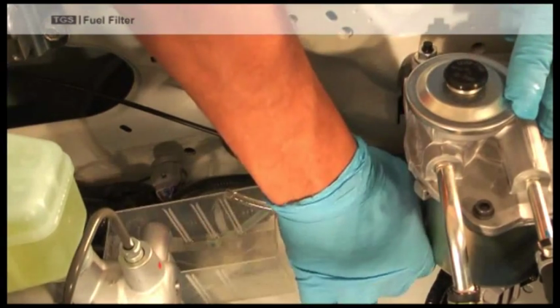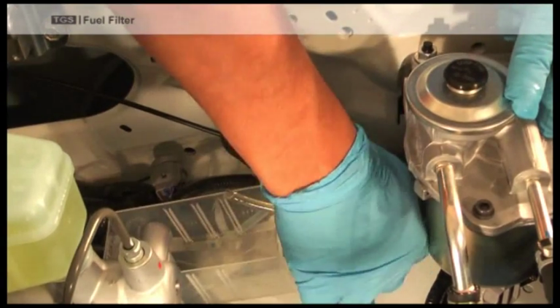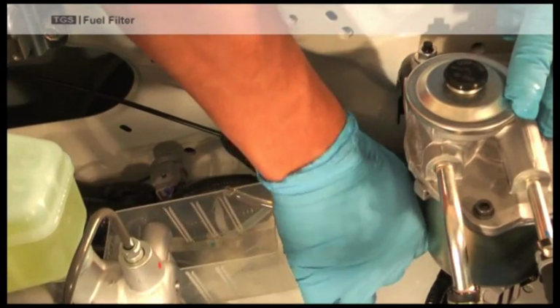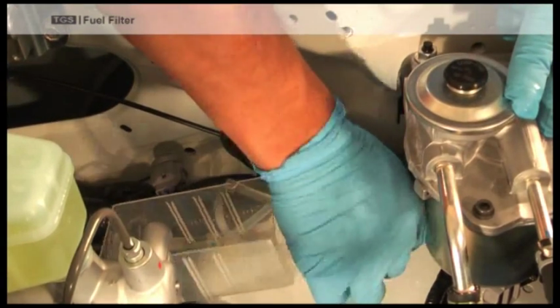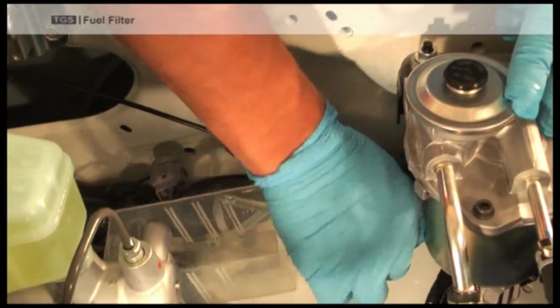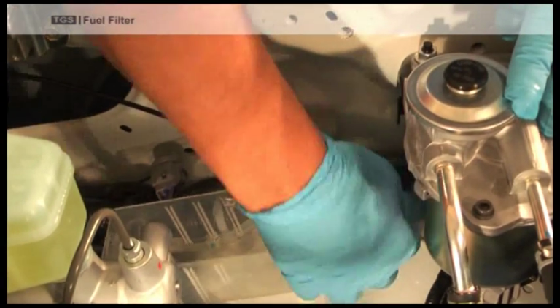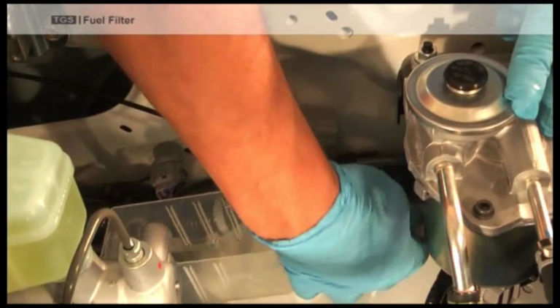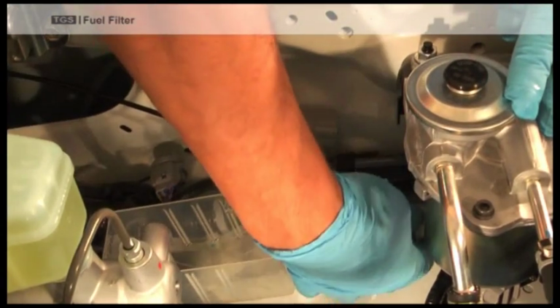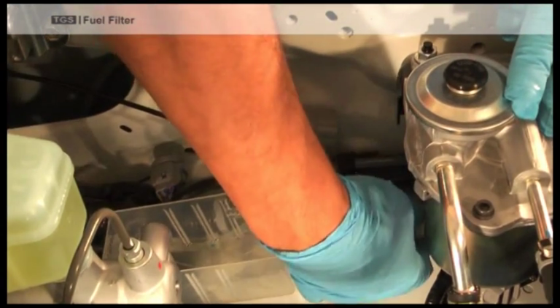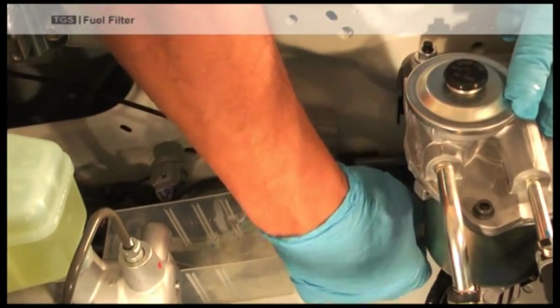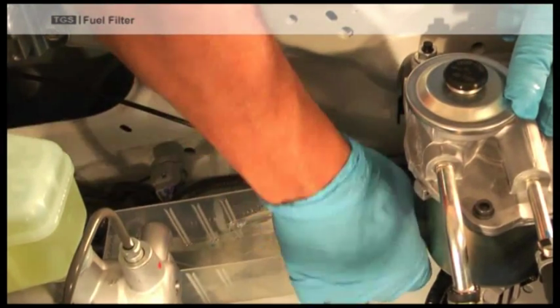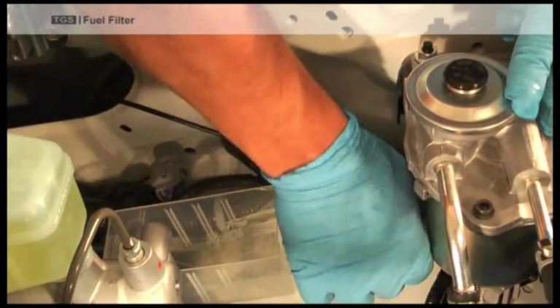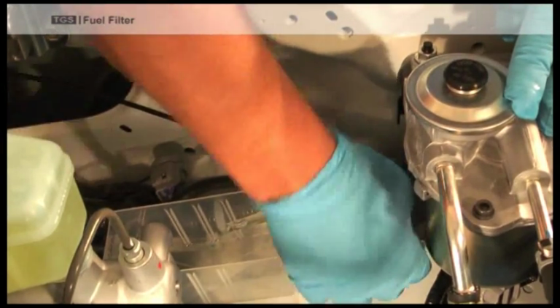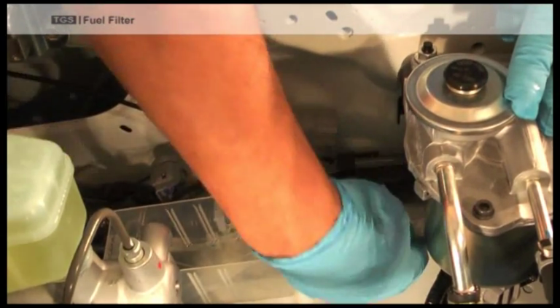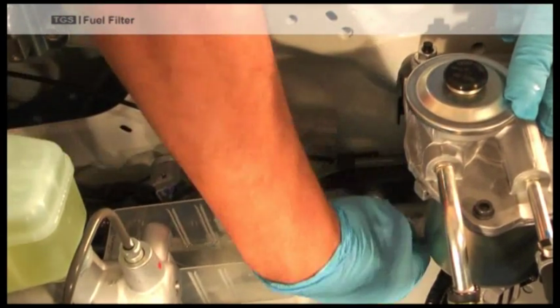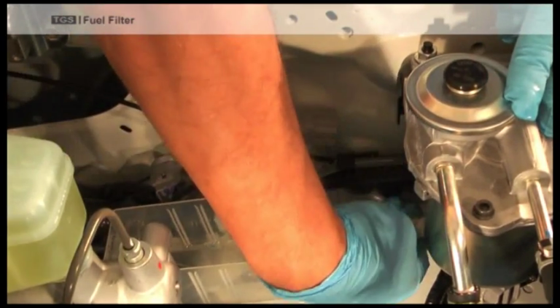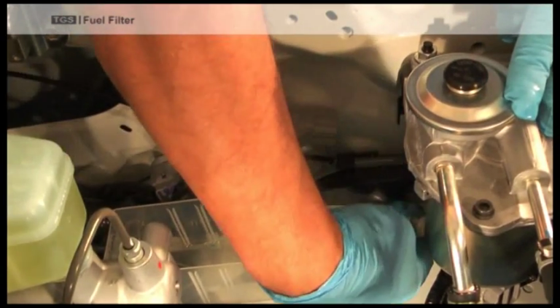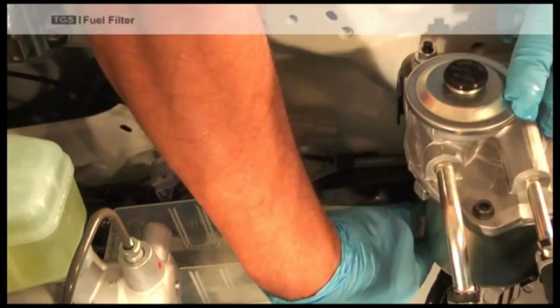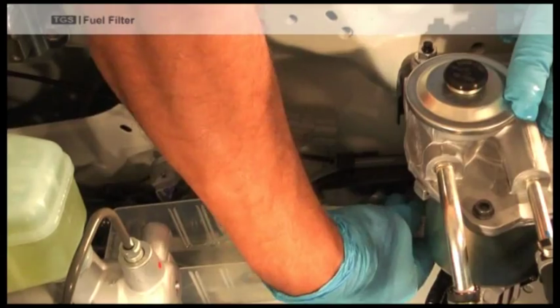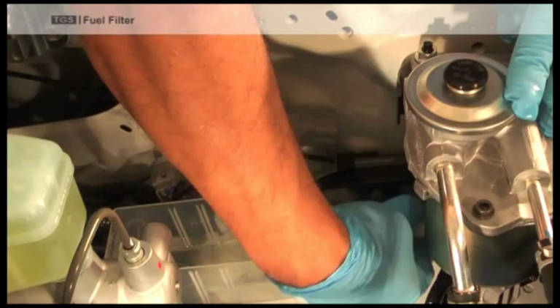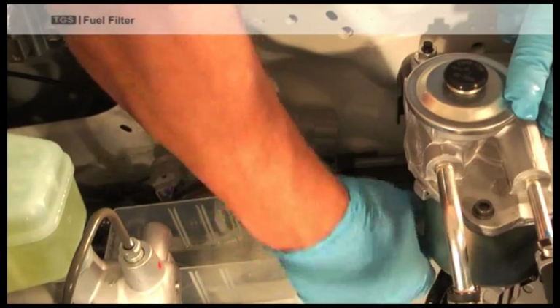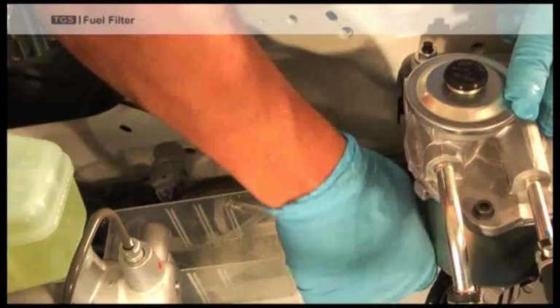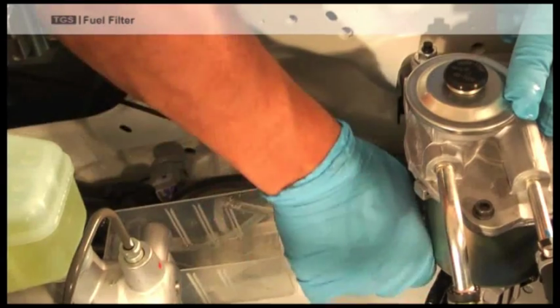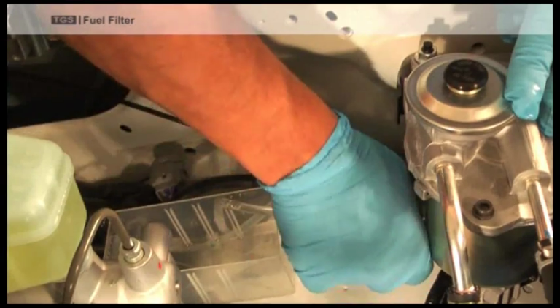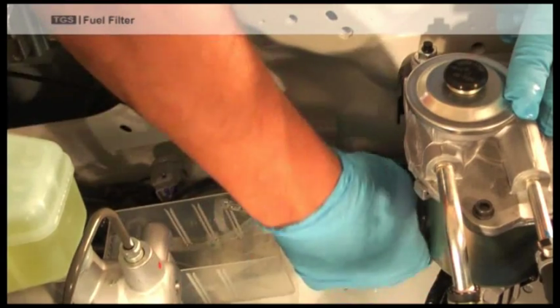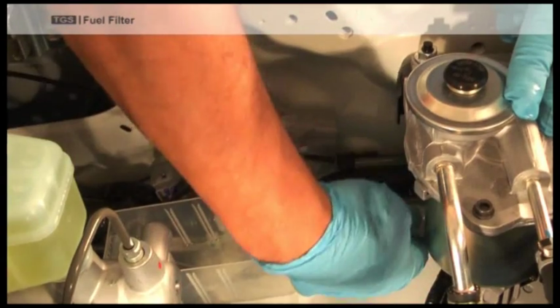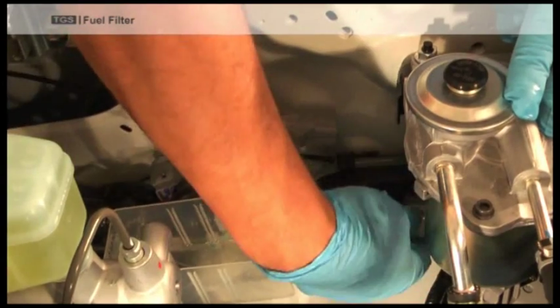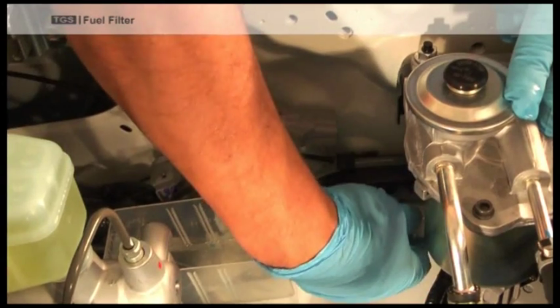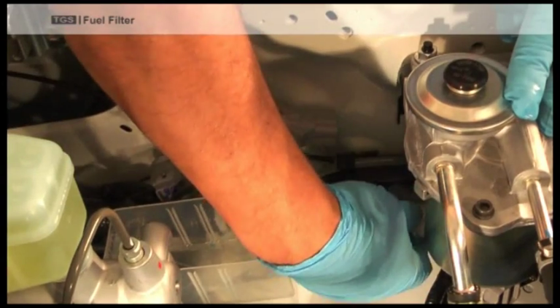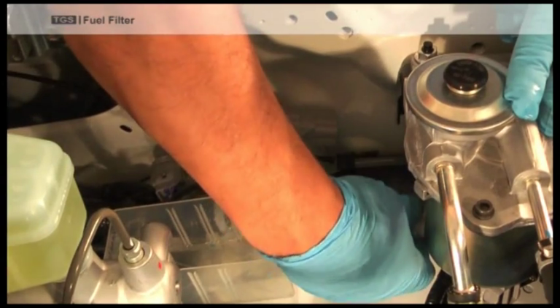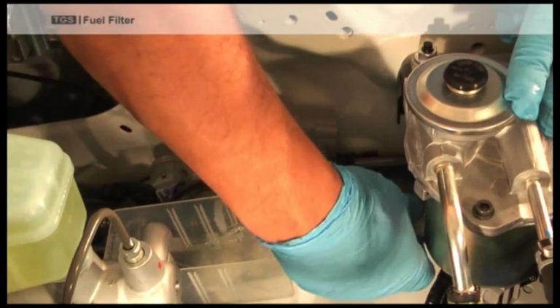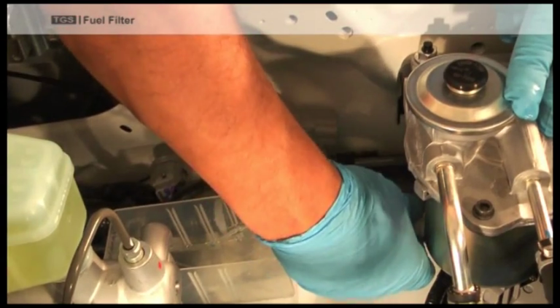If you have water in your fuel, bleed out the water using the pump on the filter and the valve on the bottom.